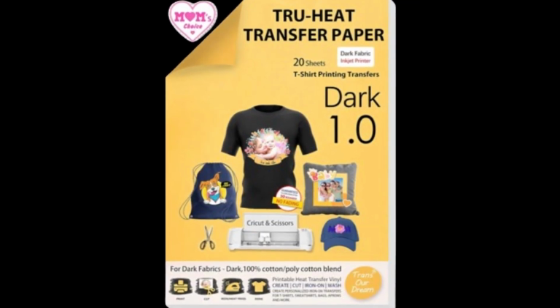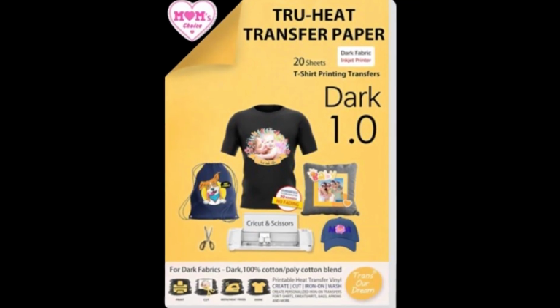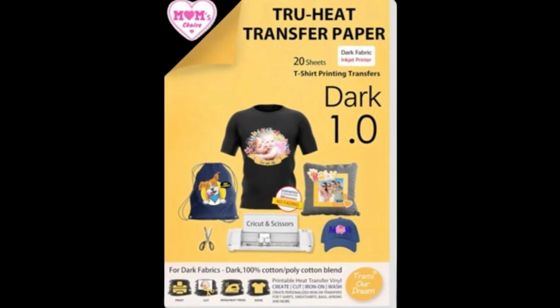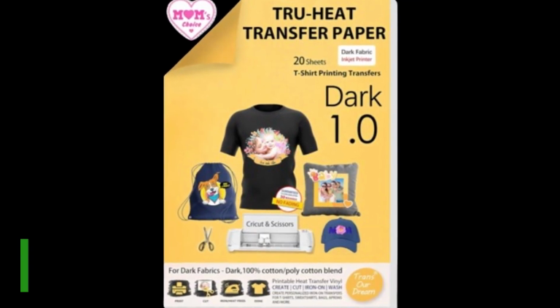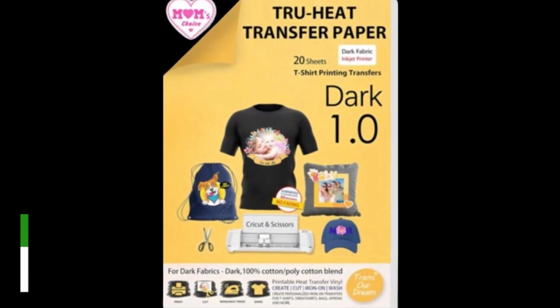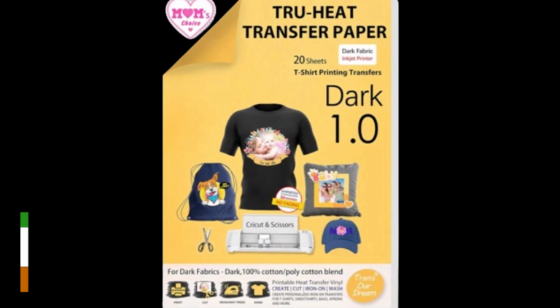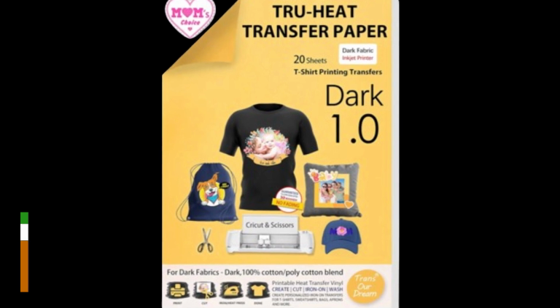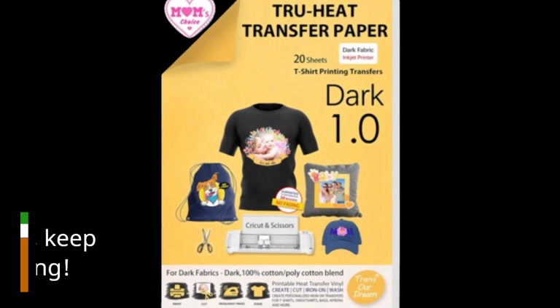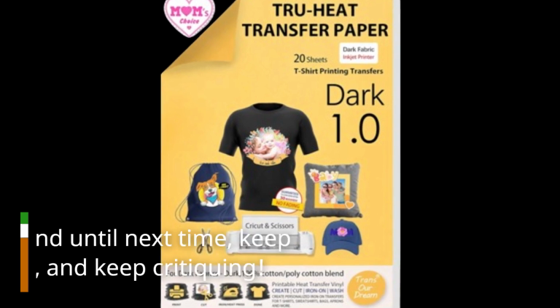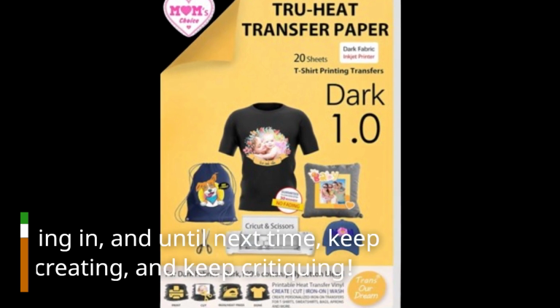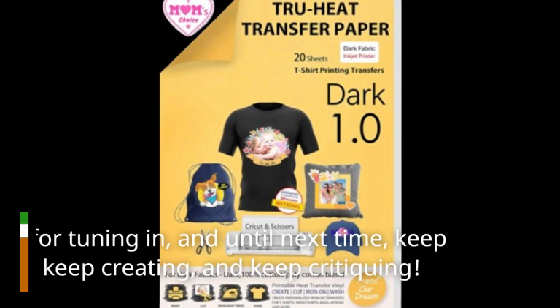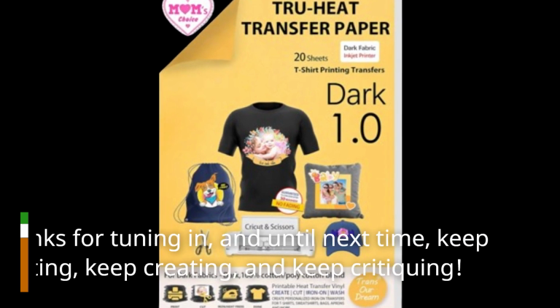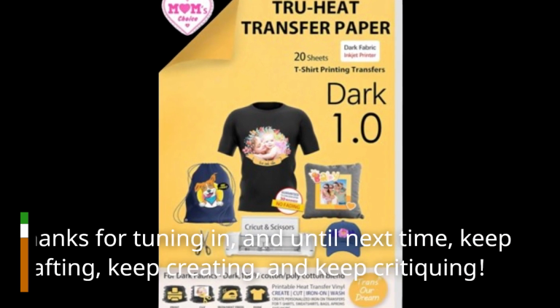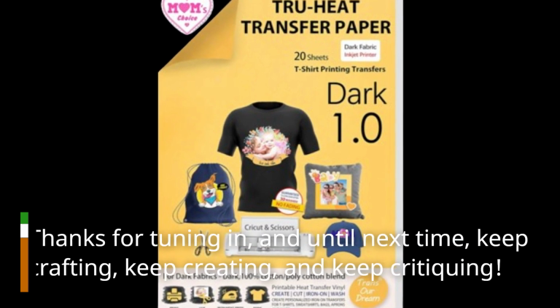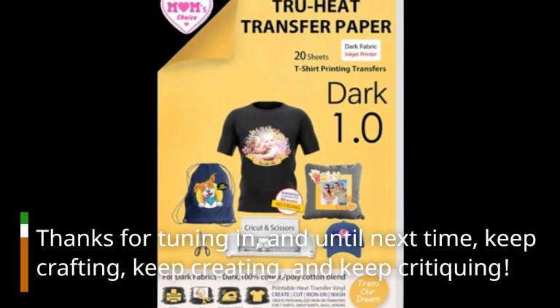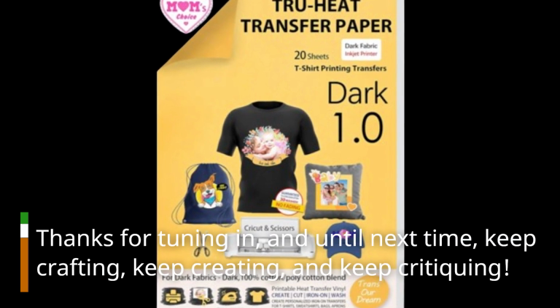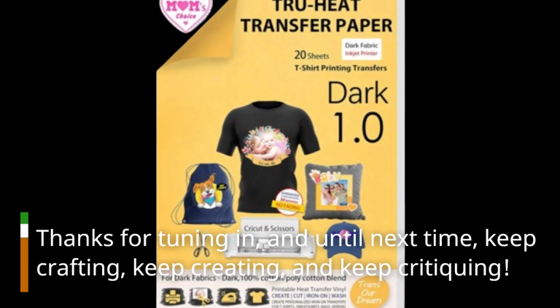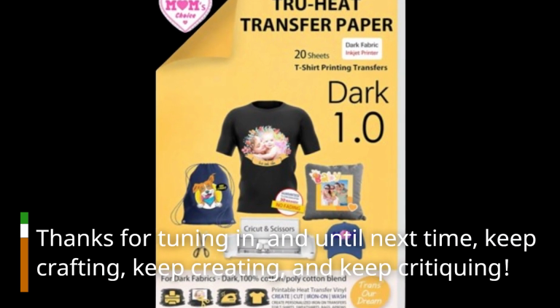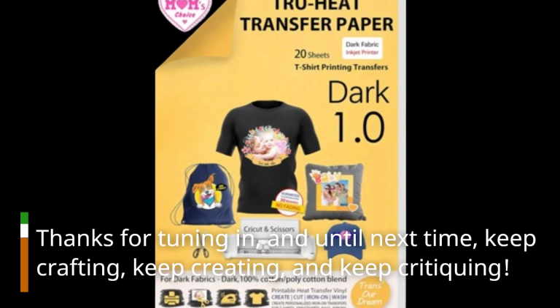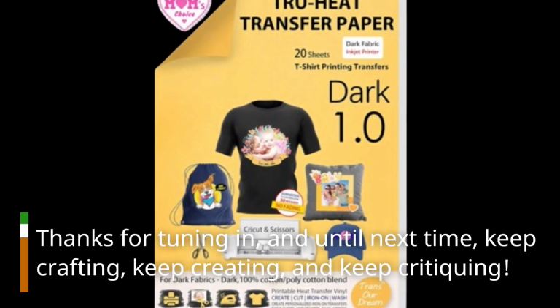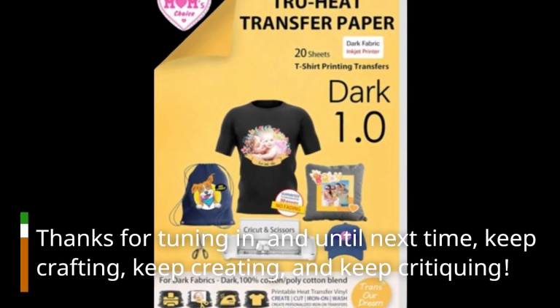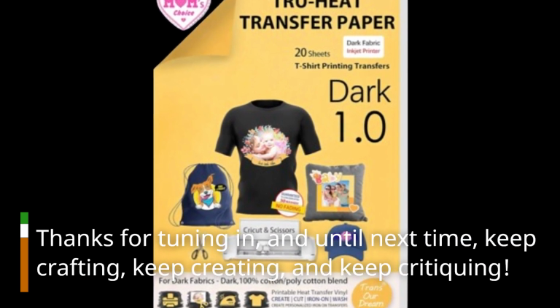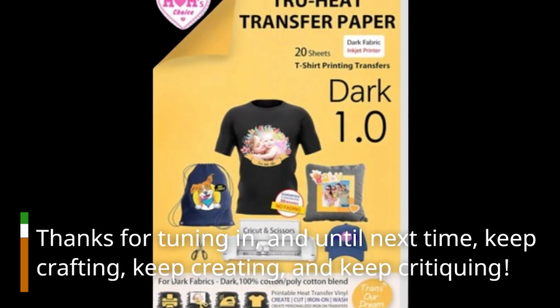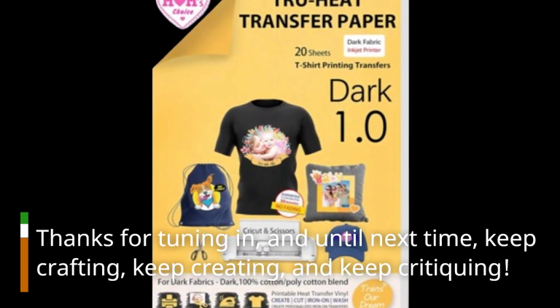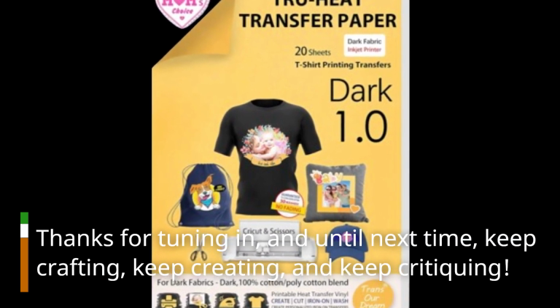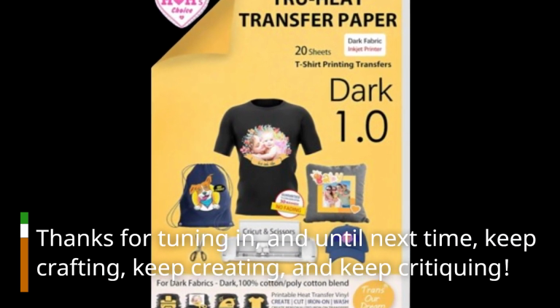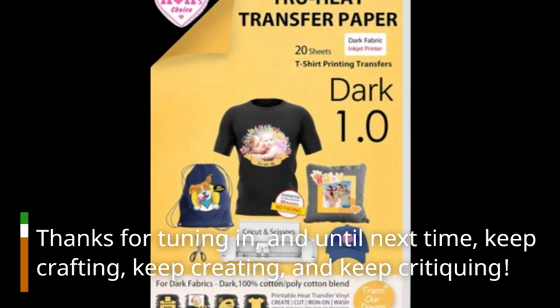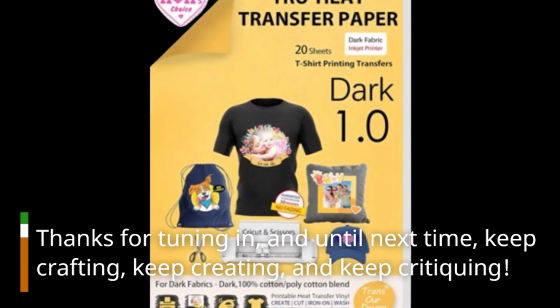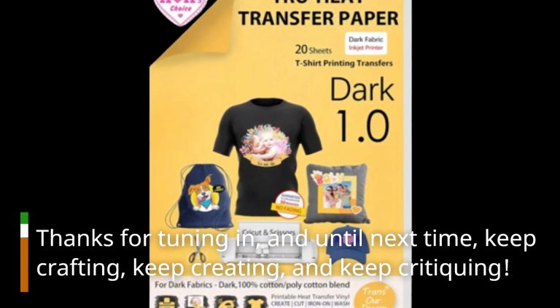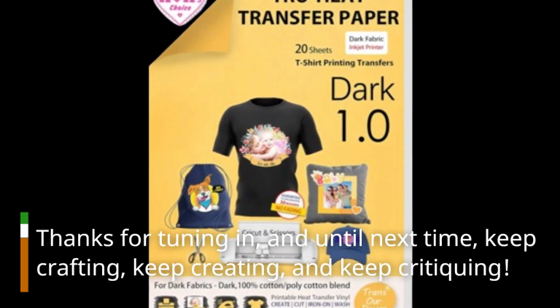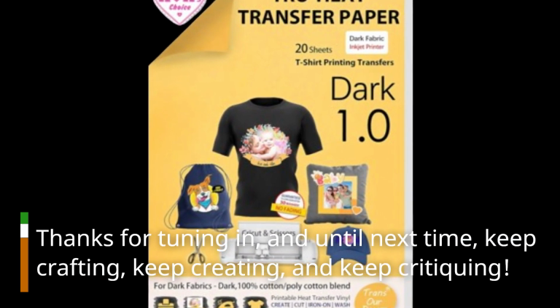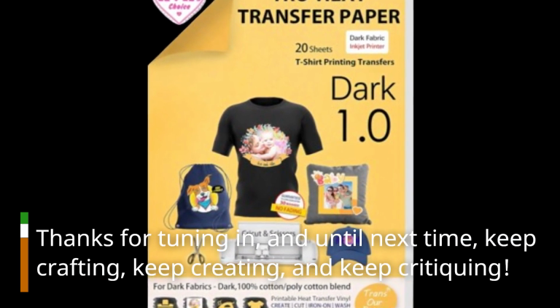Thanks for tuning in, and until next time, keep crafting, keep creating, and keep critiquing.